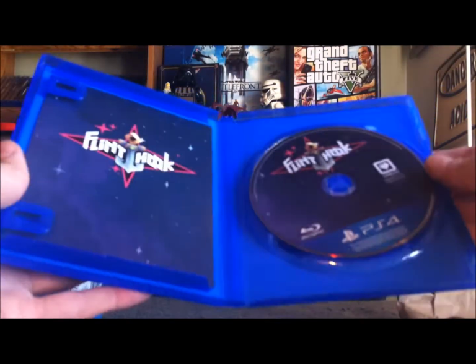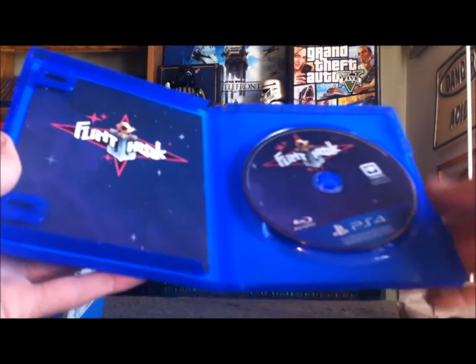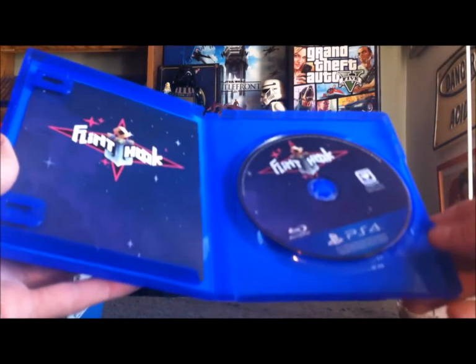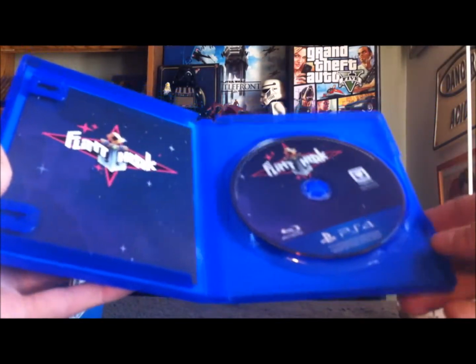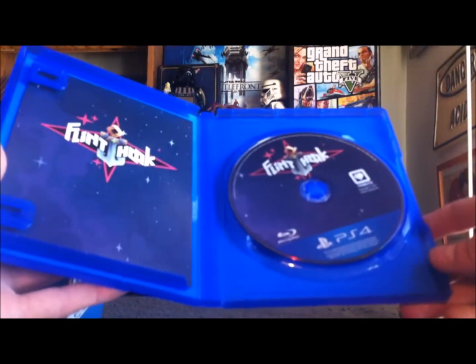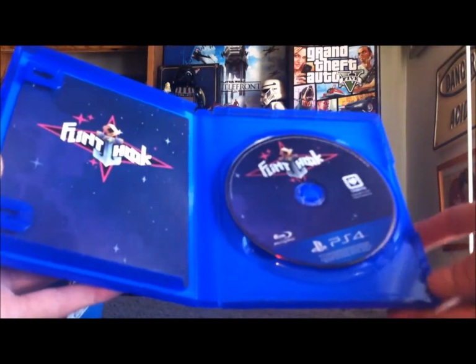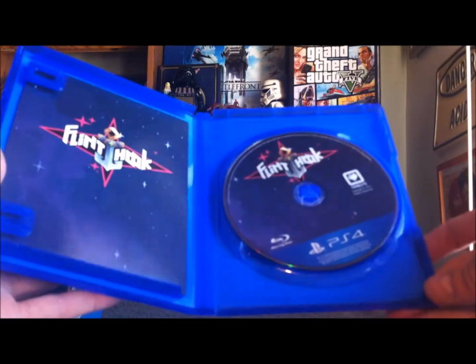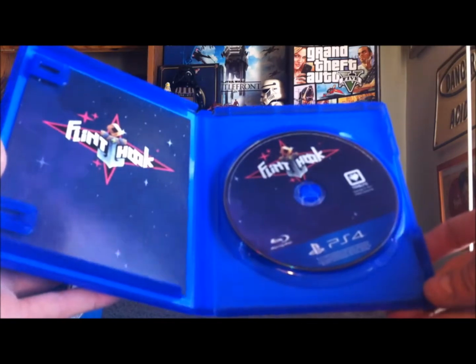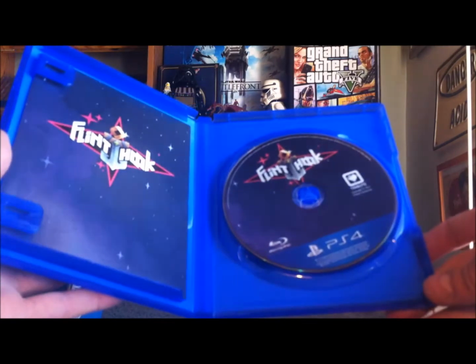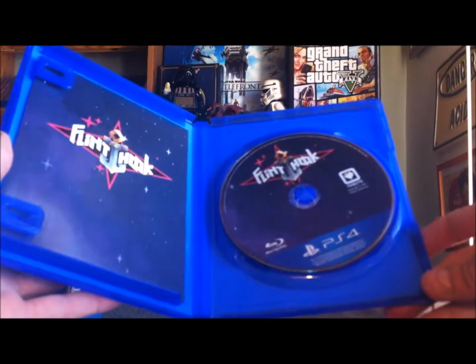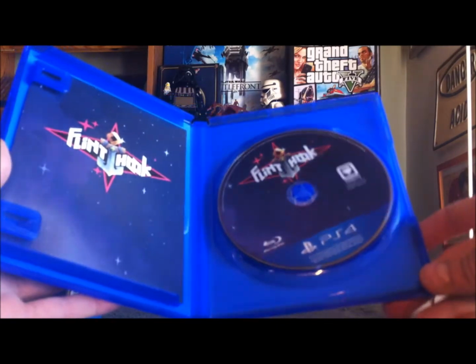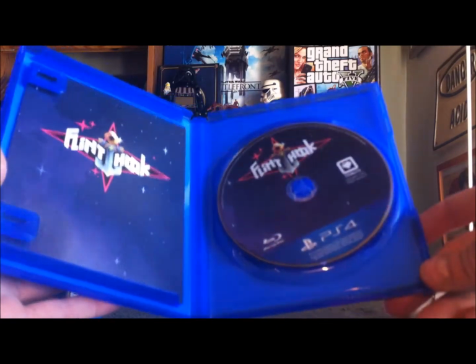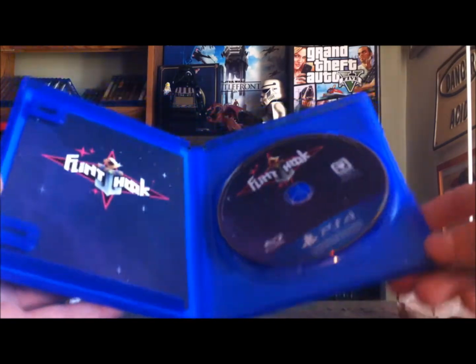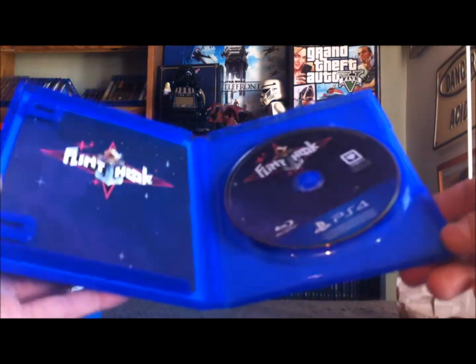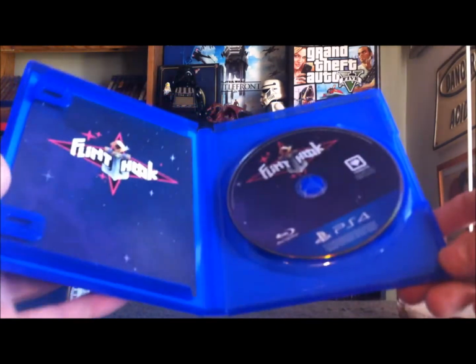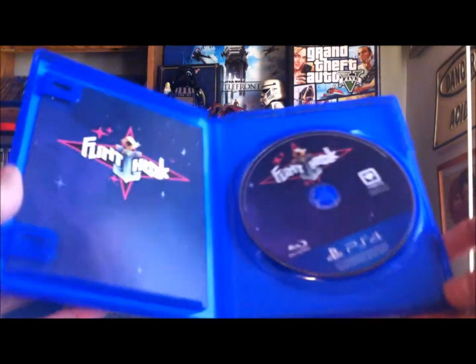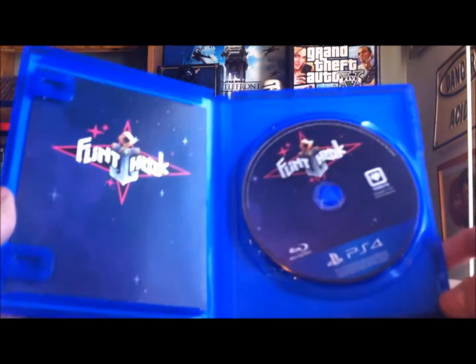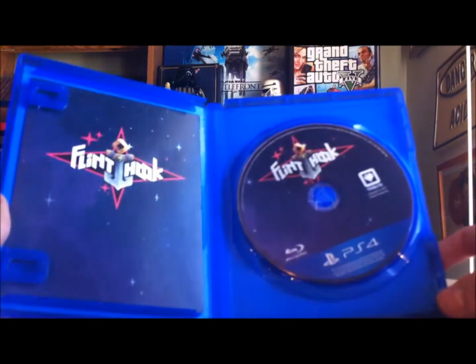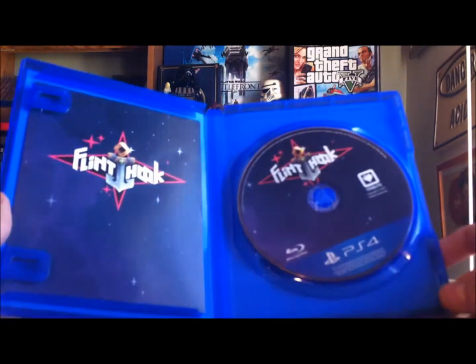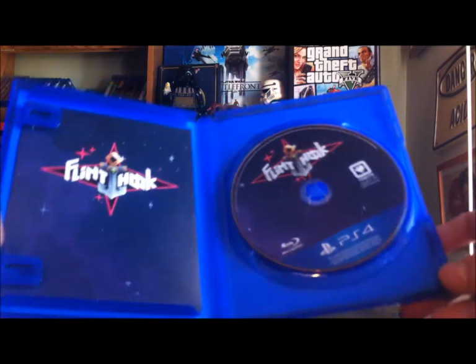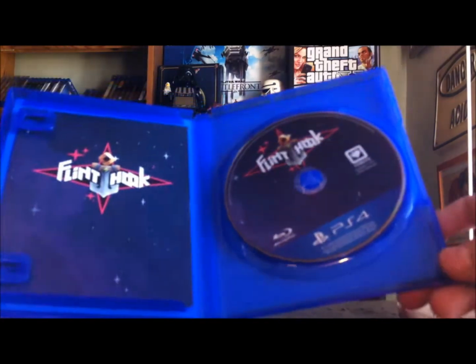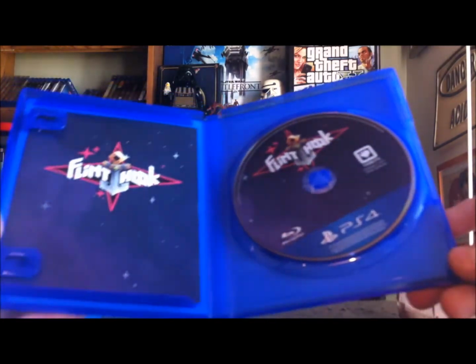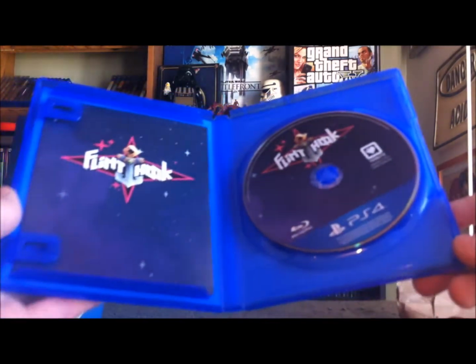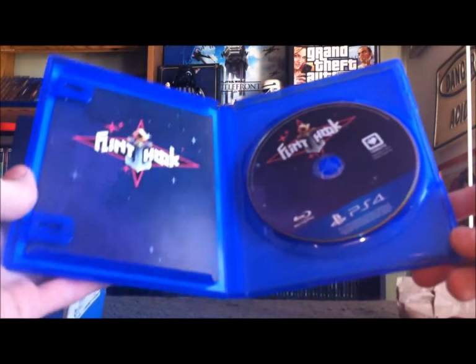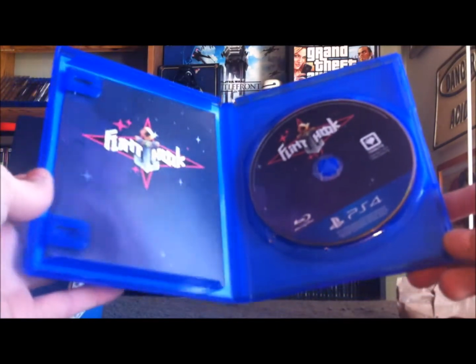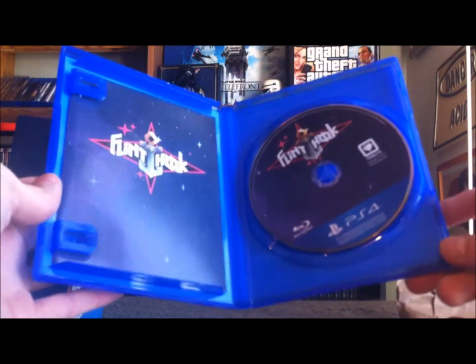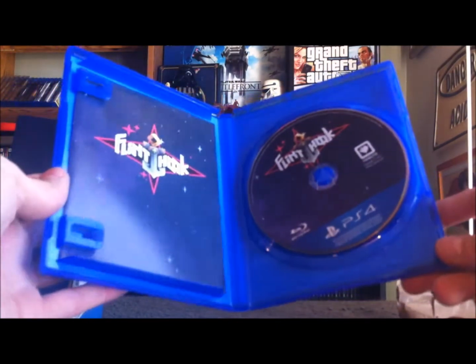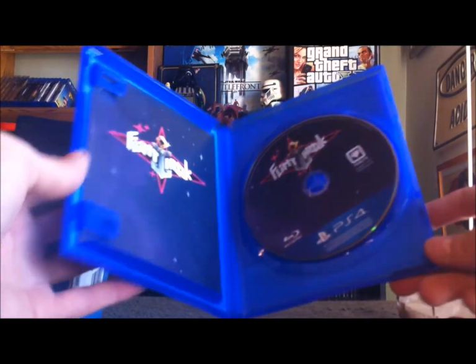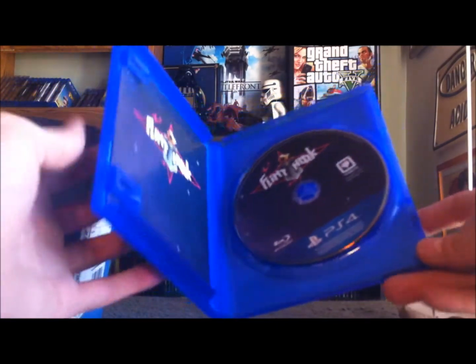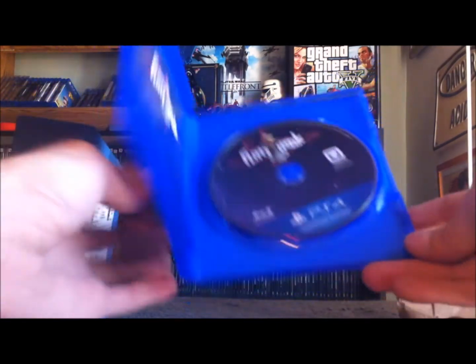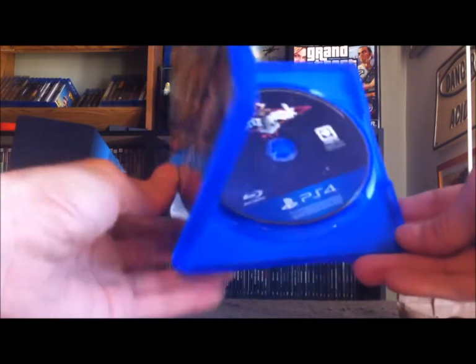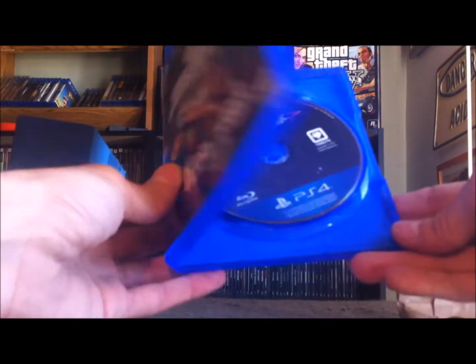That insert is probably going to tell me safety warnings and stuff, but still always nice to get a little insert inside your games. I know the printing costs end up being more and whatnot, but still really nice for people like me.